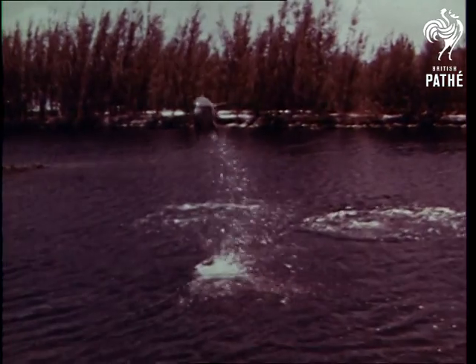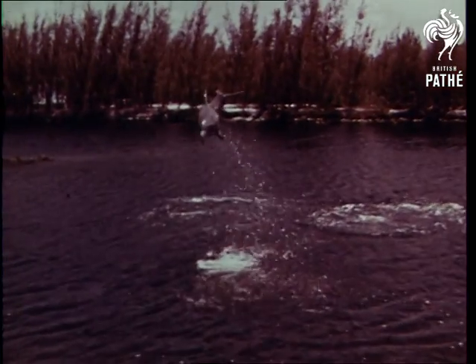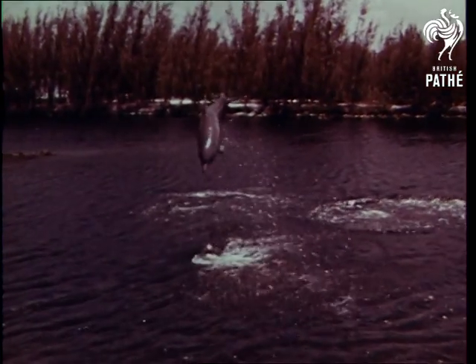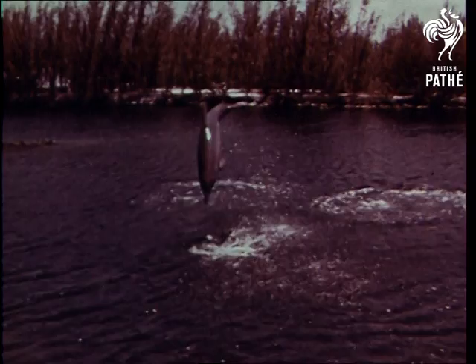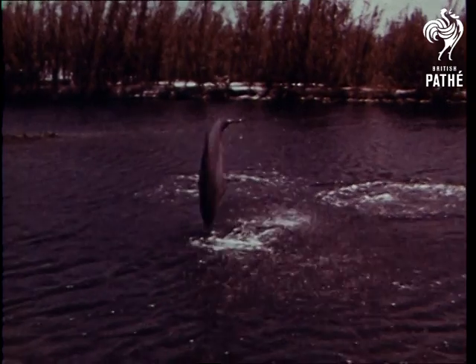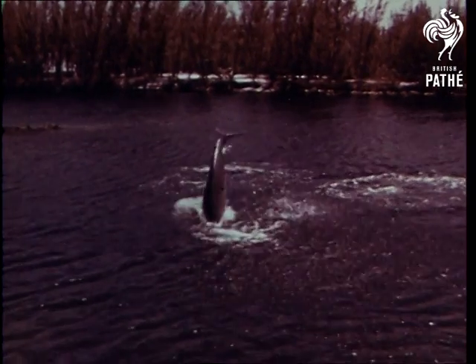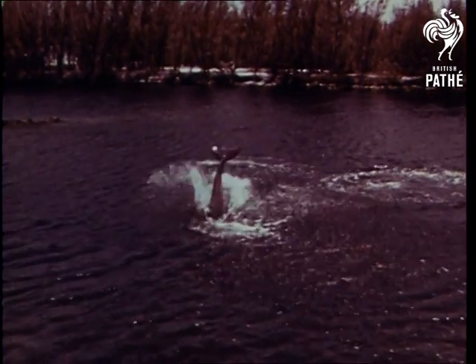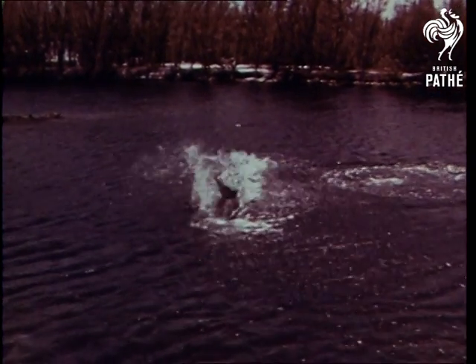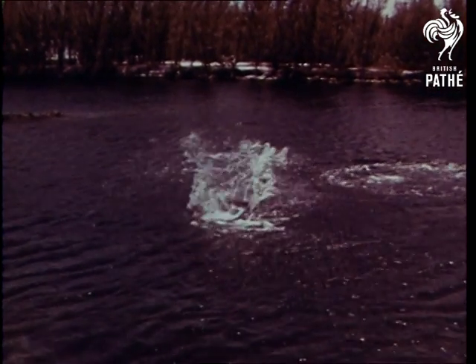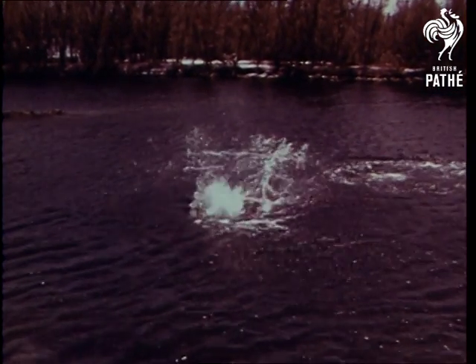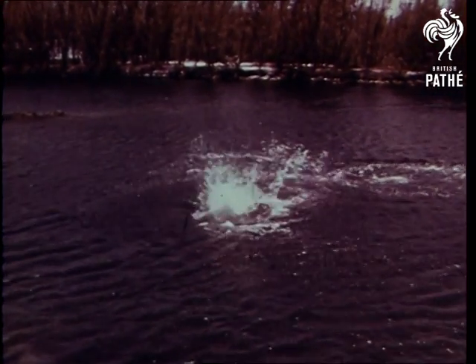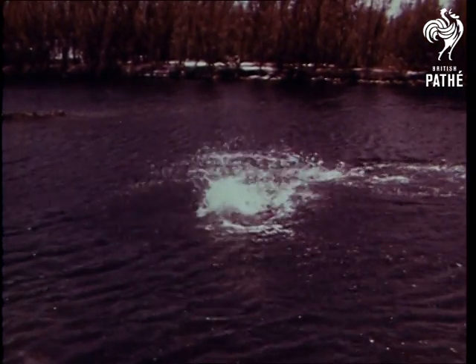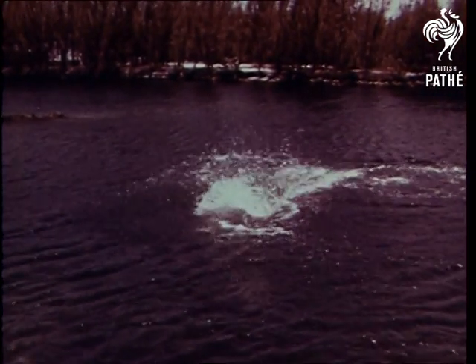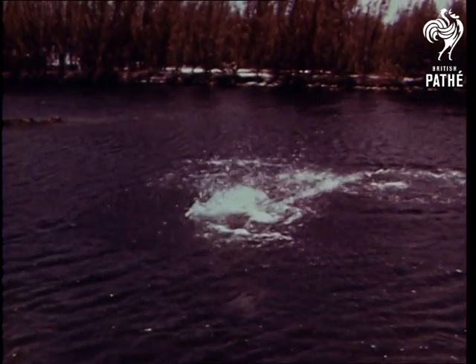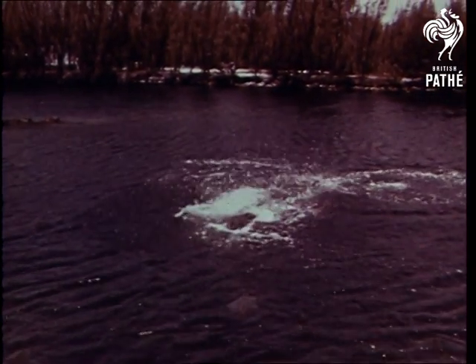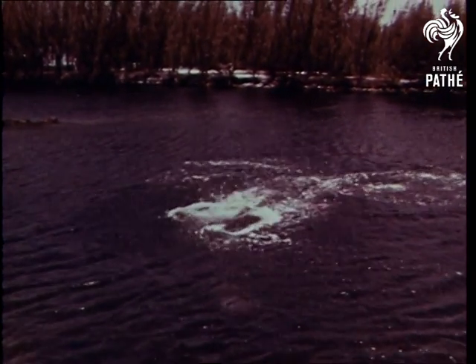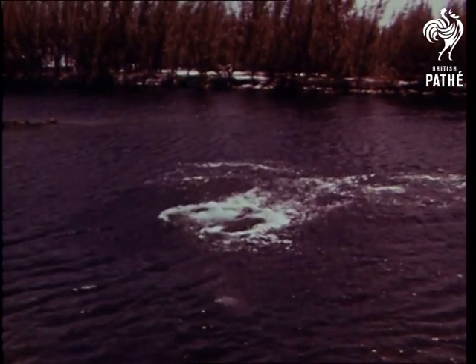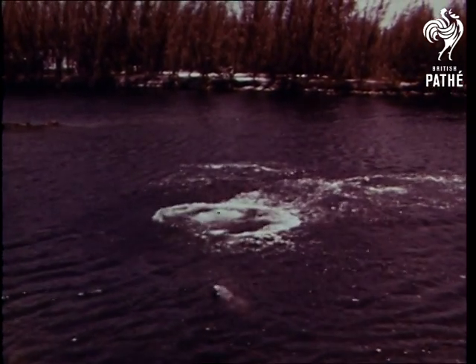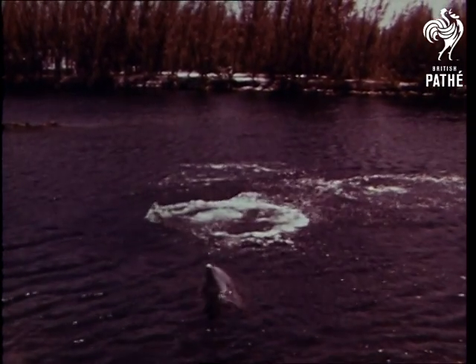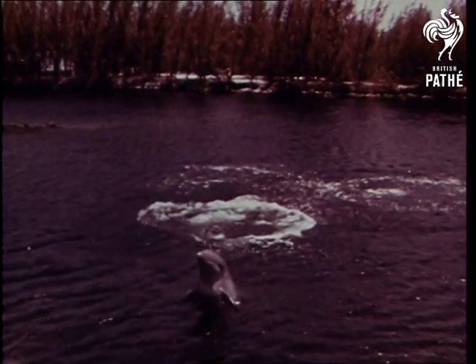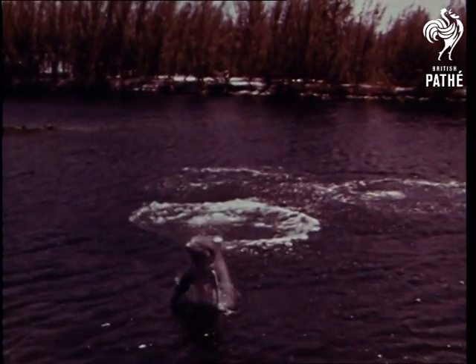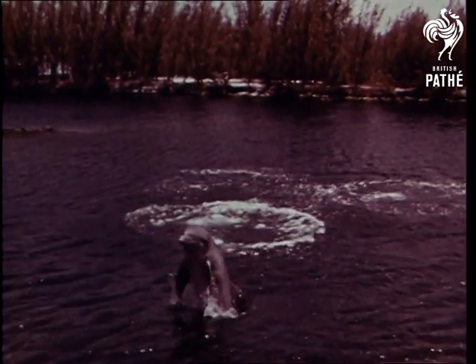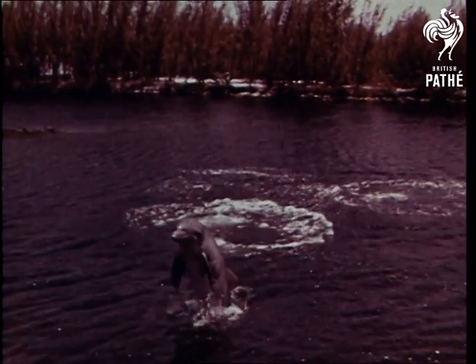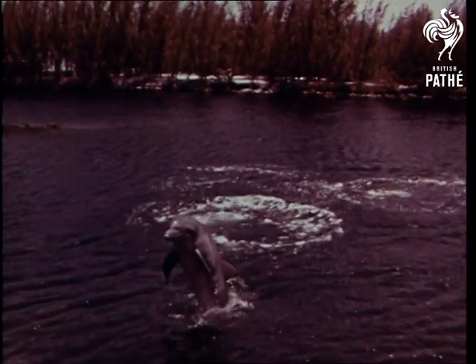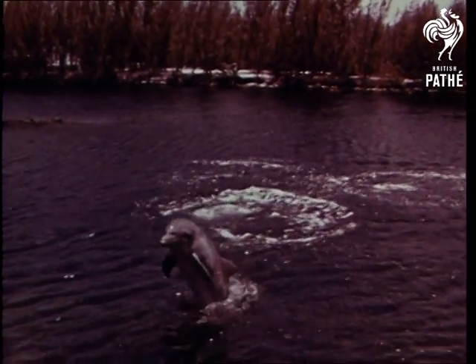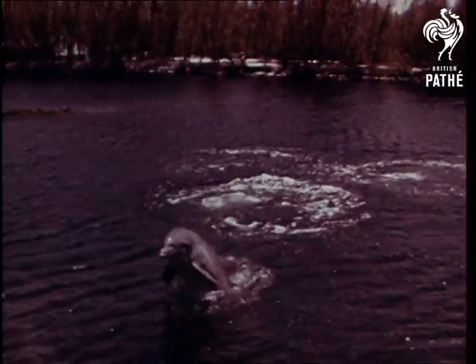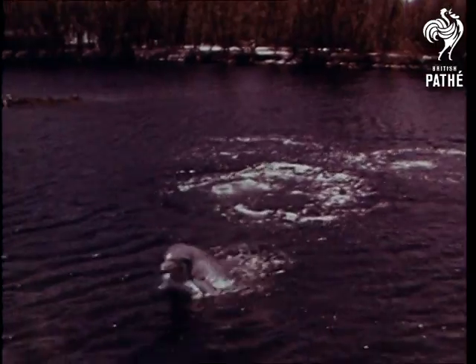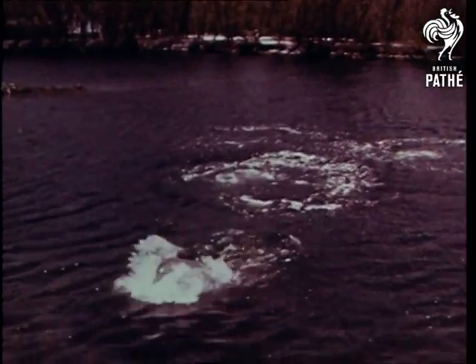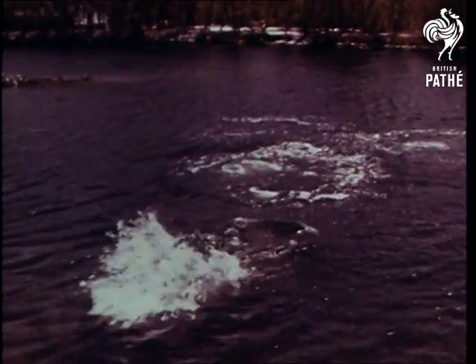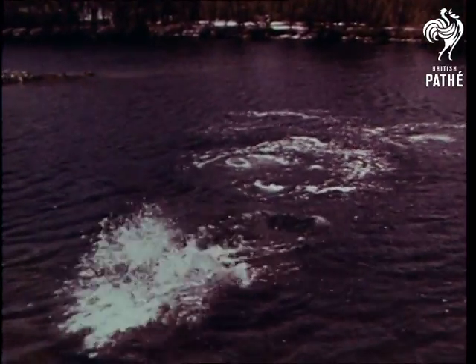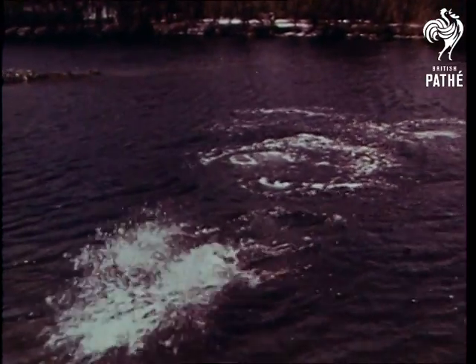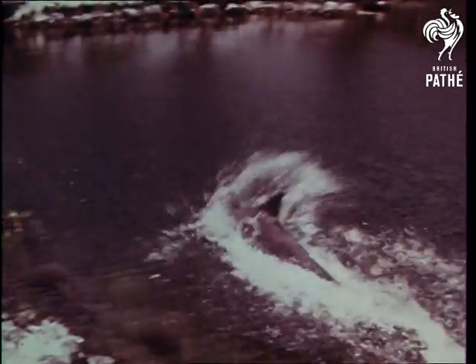Look at that porpoise leap. The fins of fish and other animals like the porpoise enable them to swim with great speed.